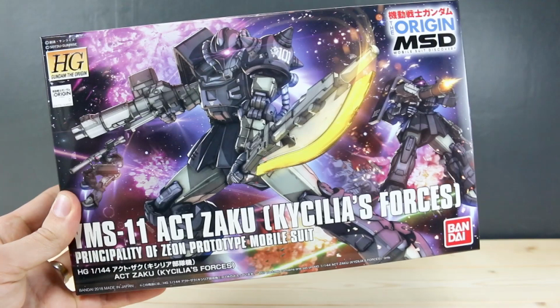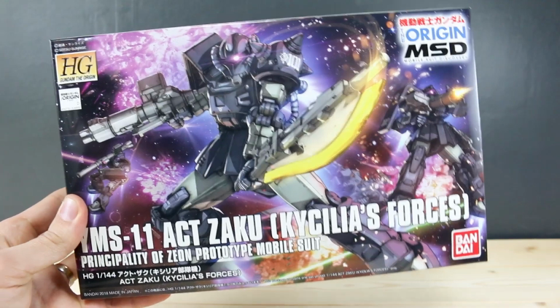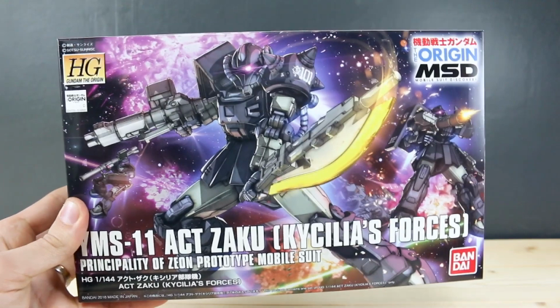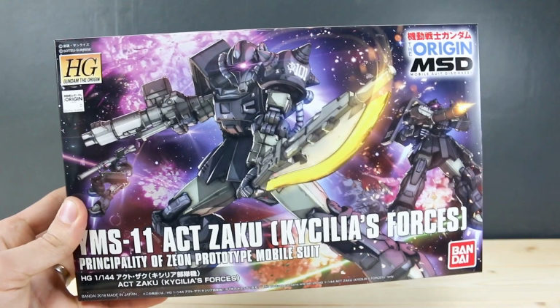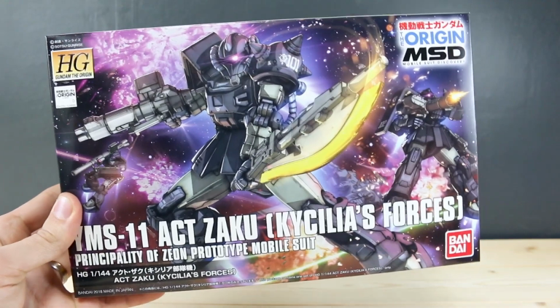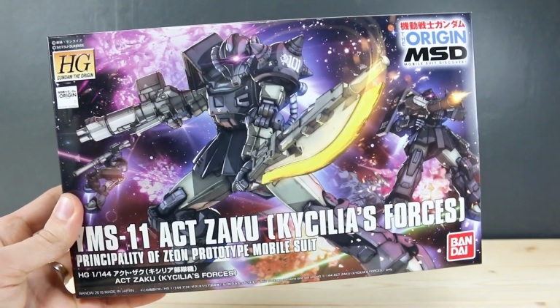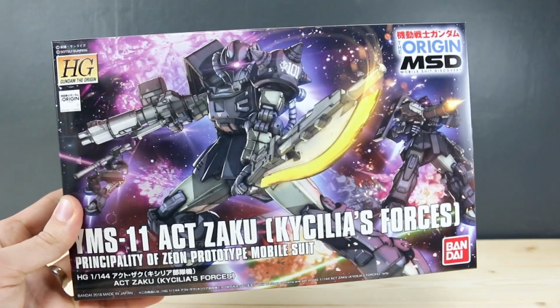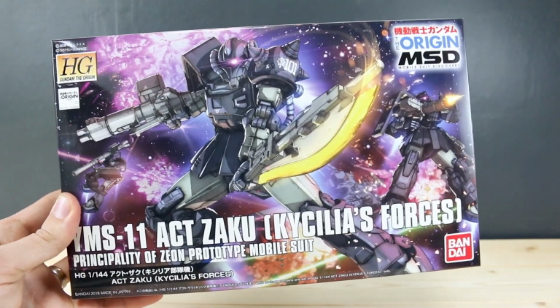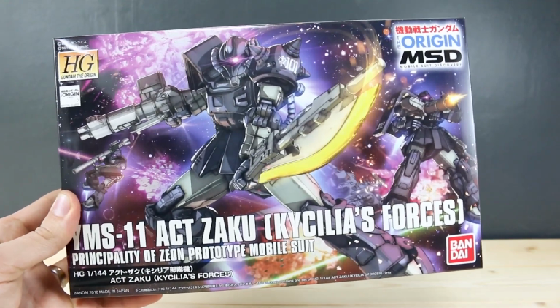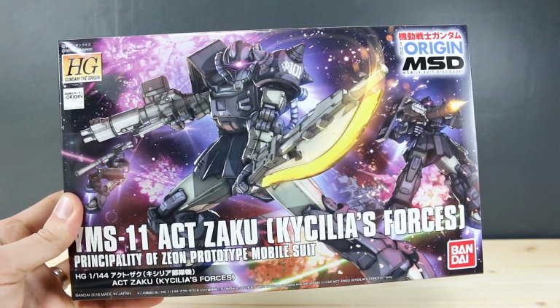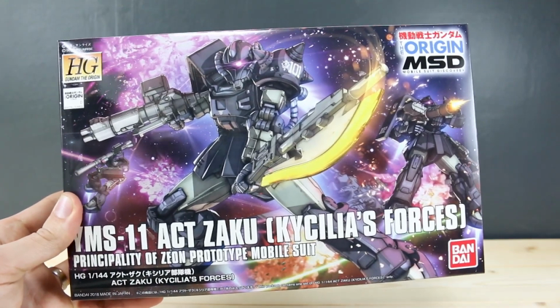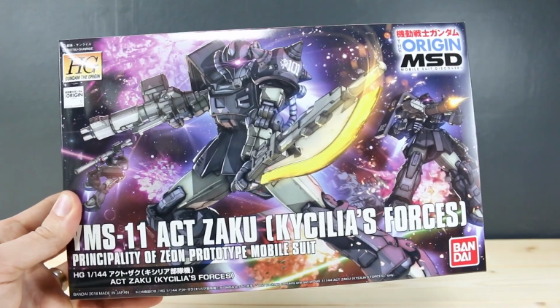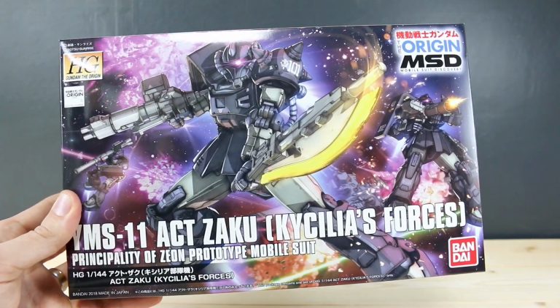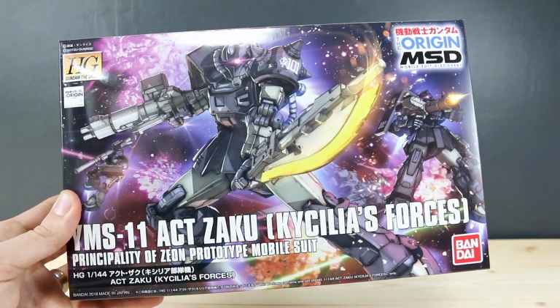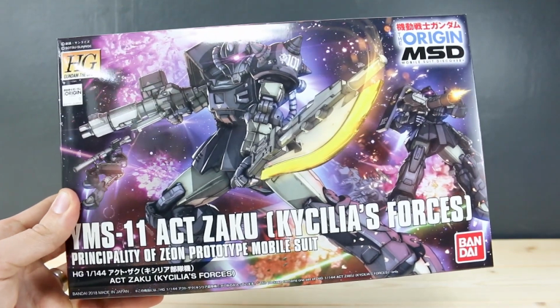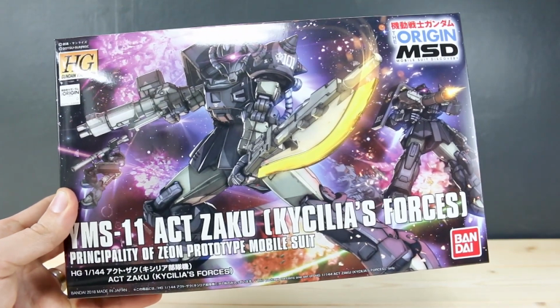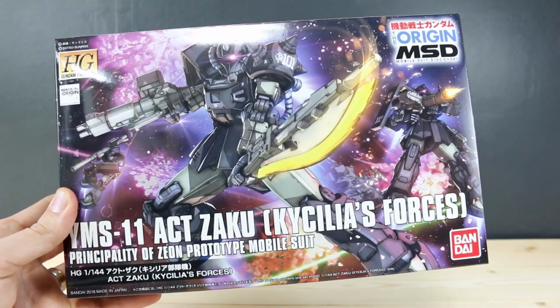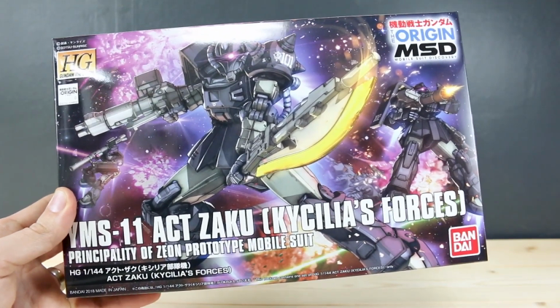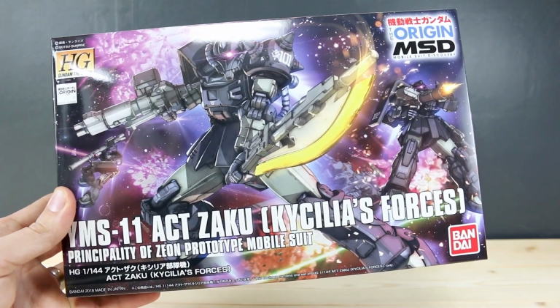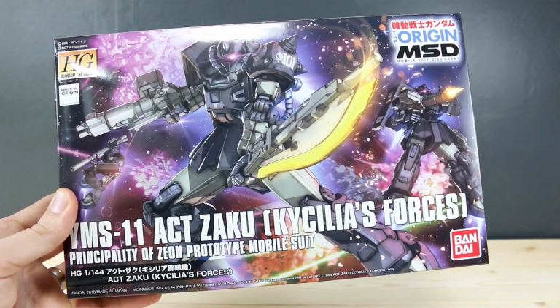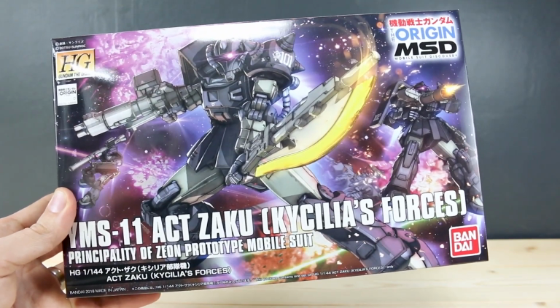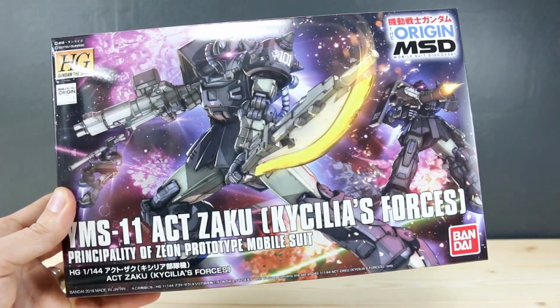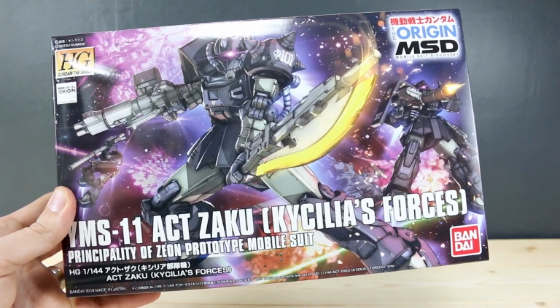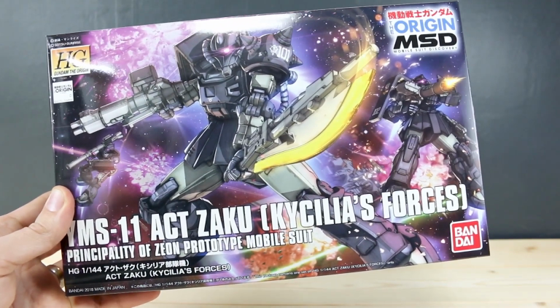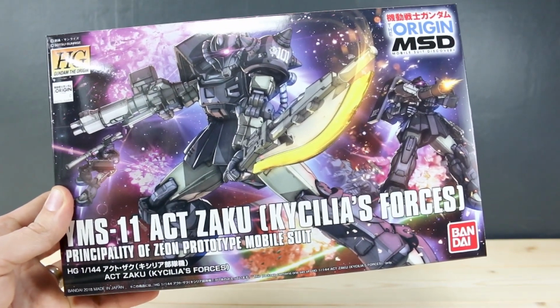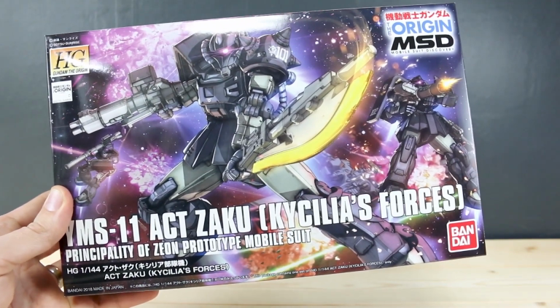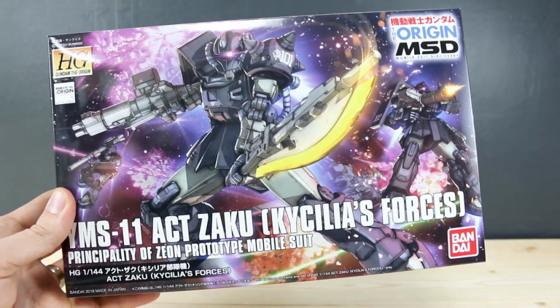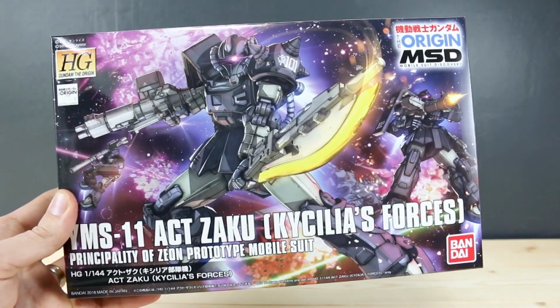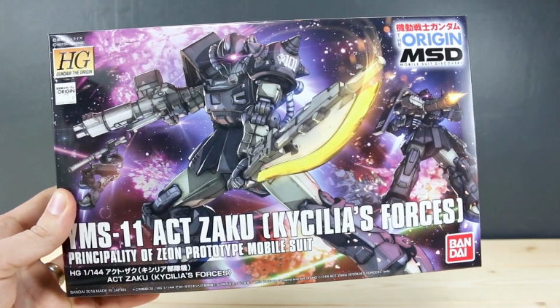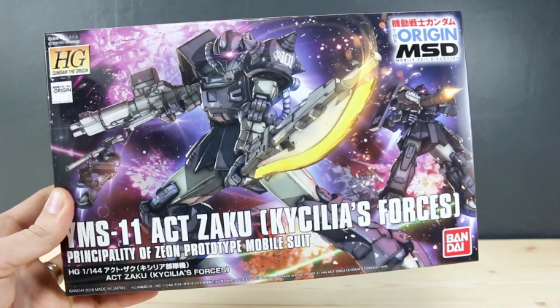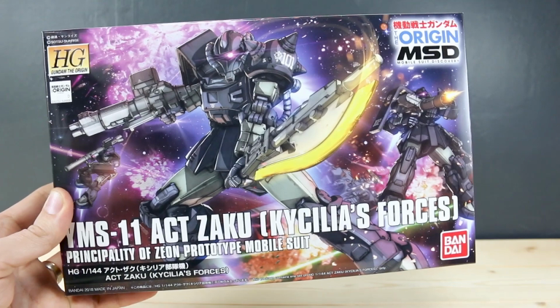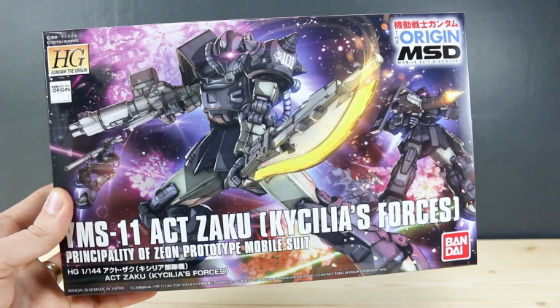Hey, what's going on guys? Today I'm going to be unboxing the HG Gundam The Origin Act Zaku, Casilia's Forces version.